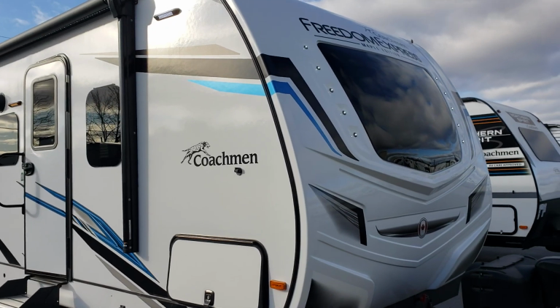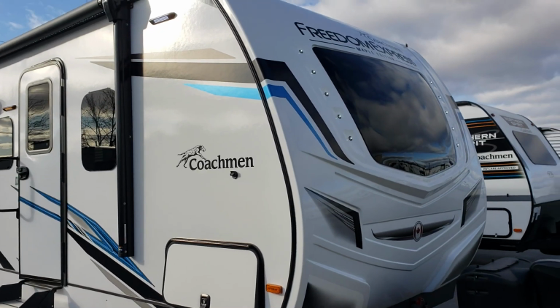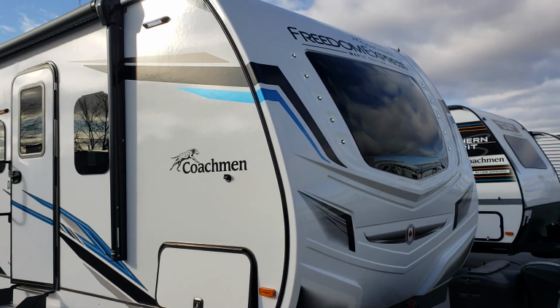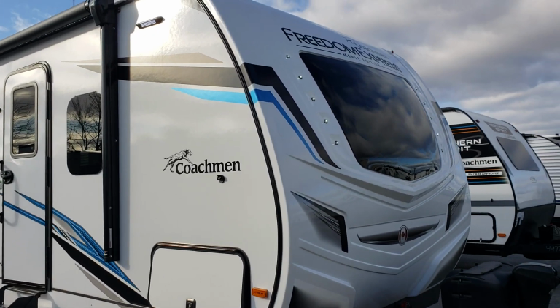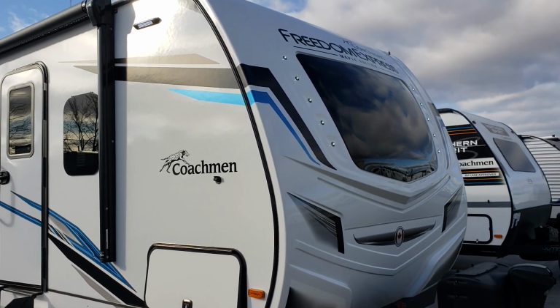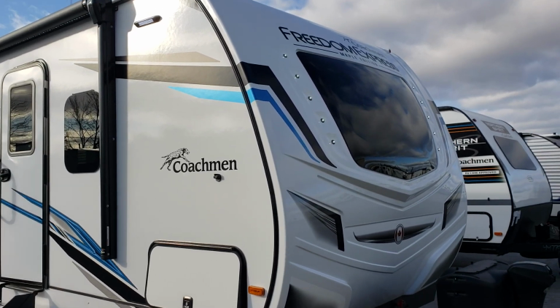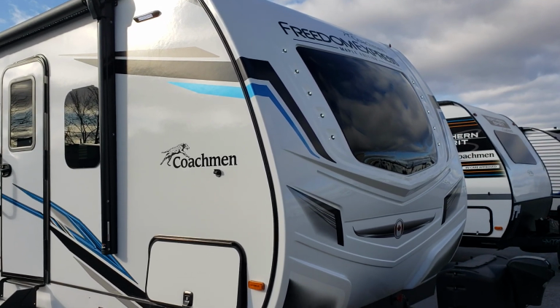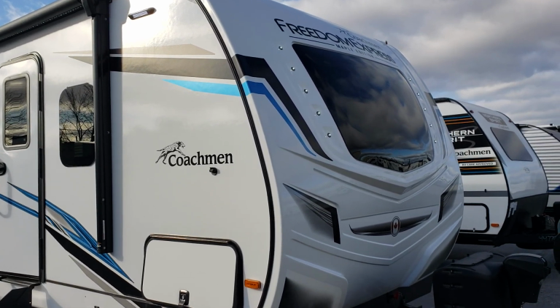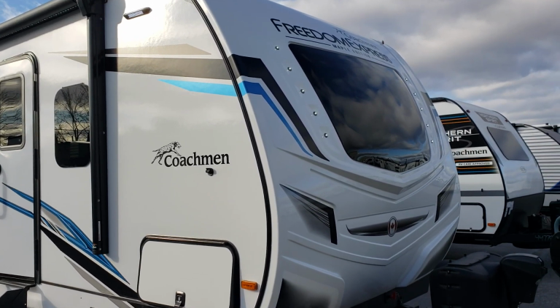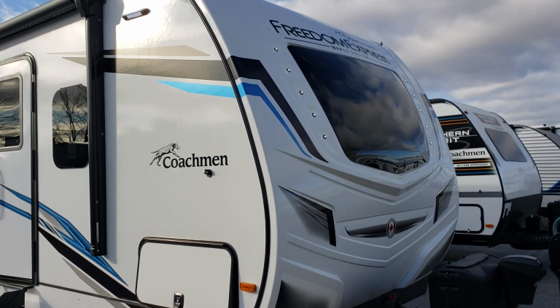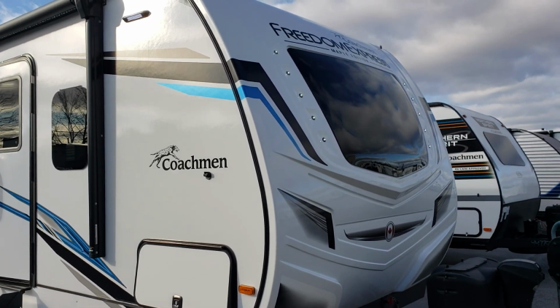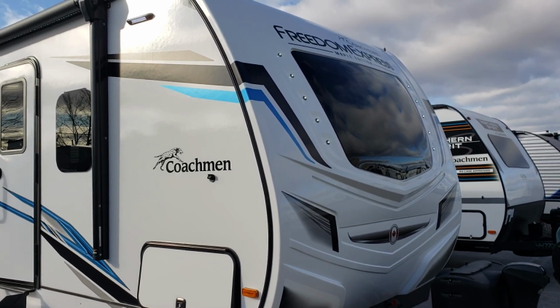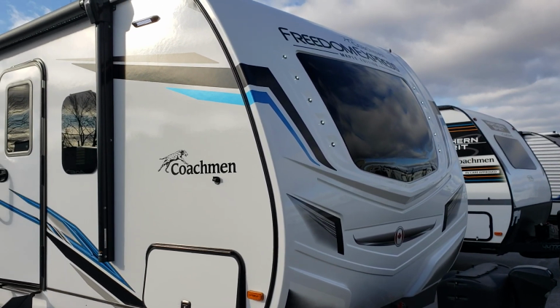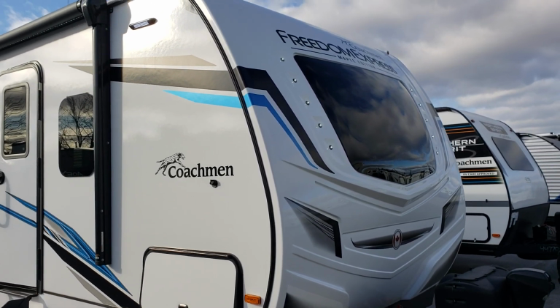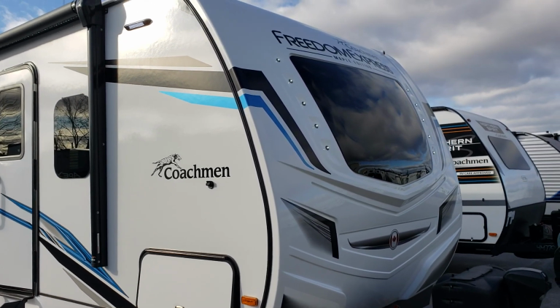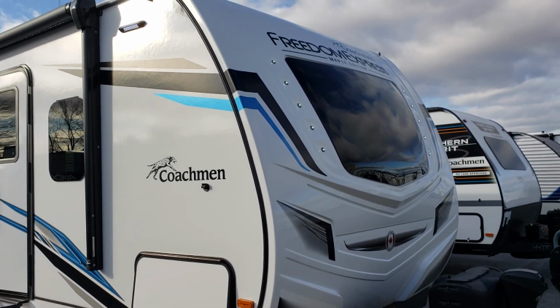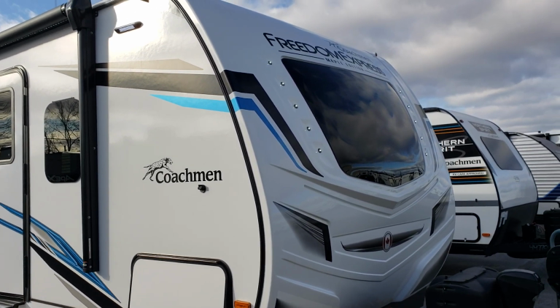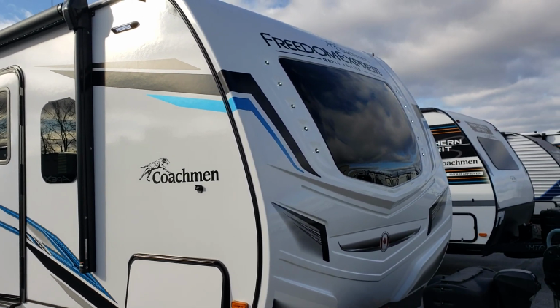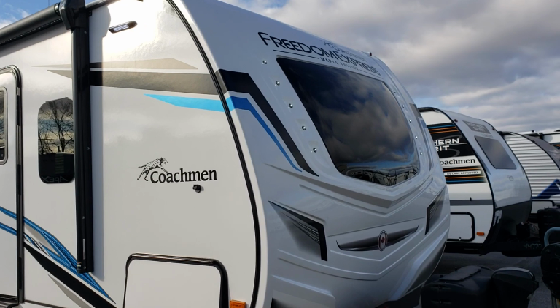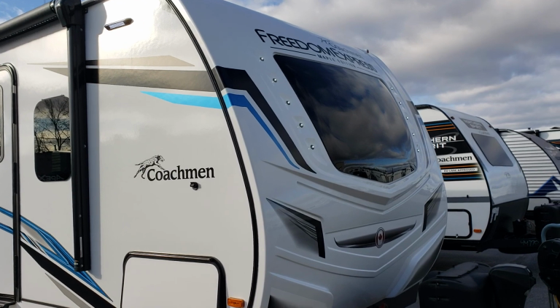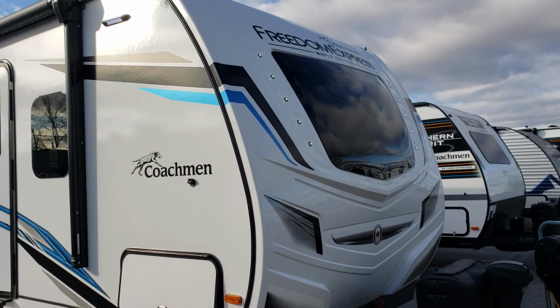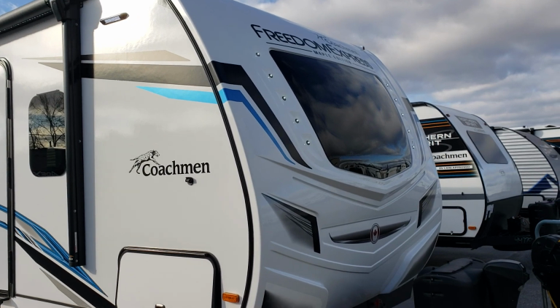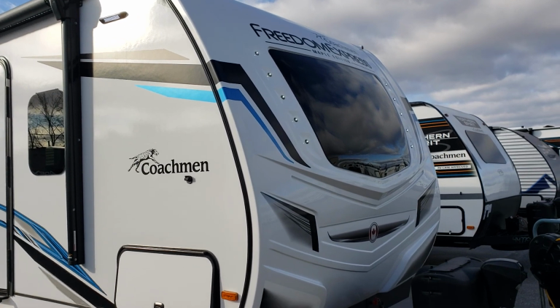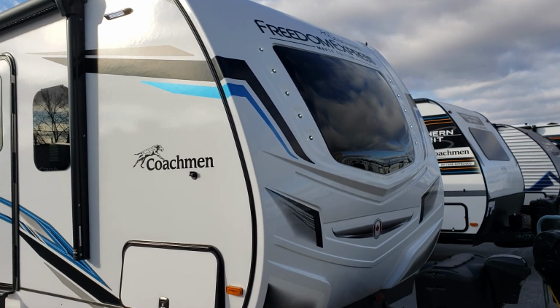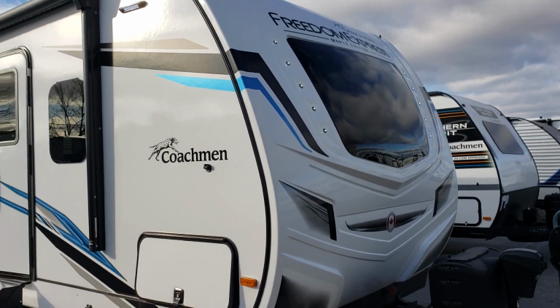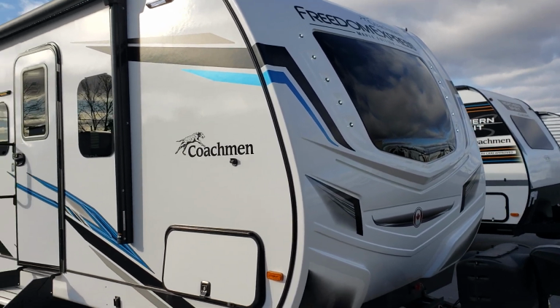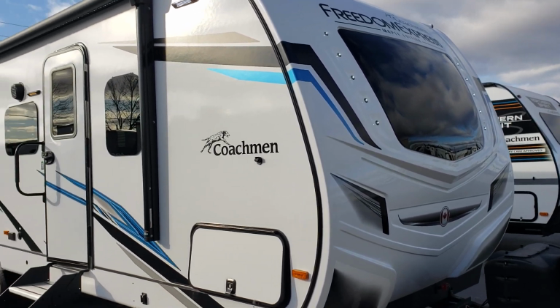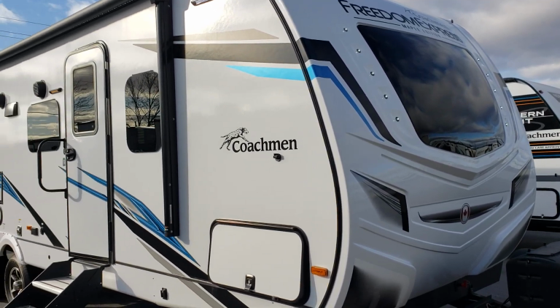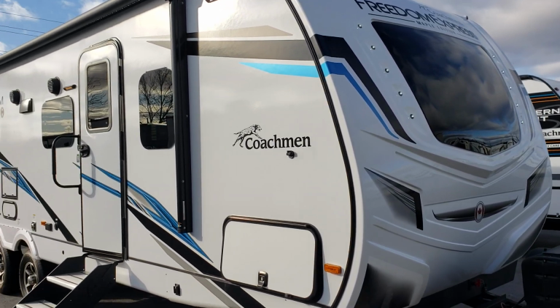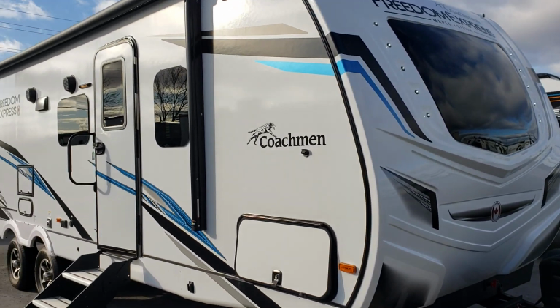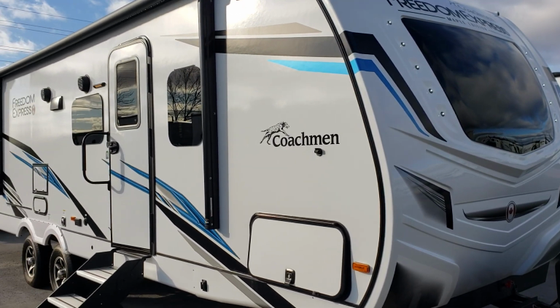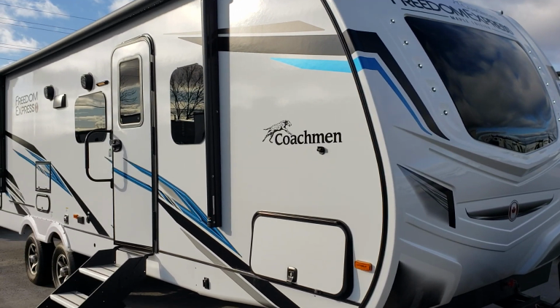Welcome to Premo RV Center and a quick showcase here on what makes a Freedom Express Maple Leaf edition so very special here at Premo RV Center.